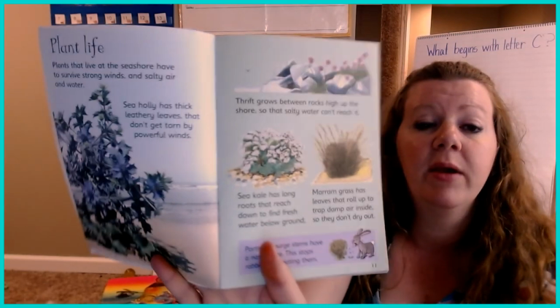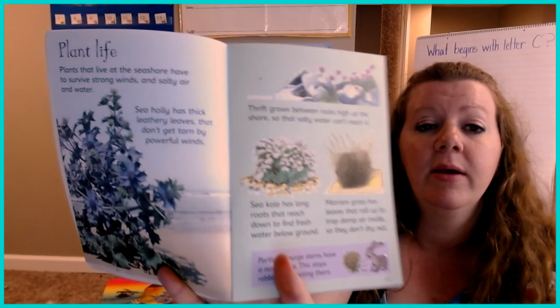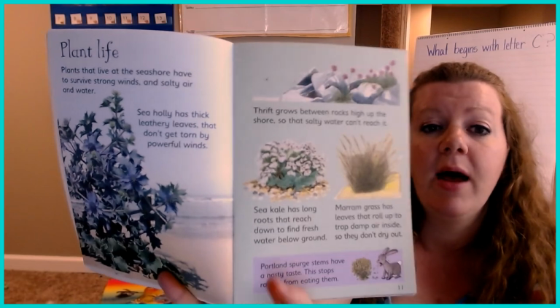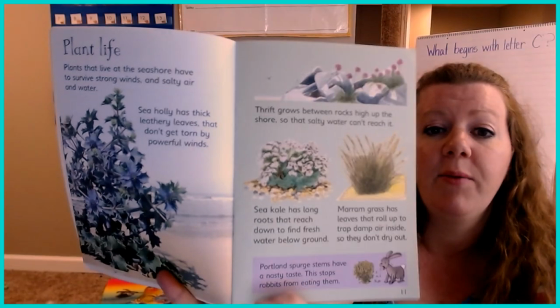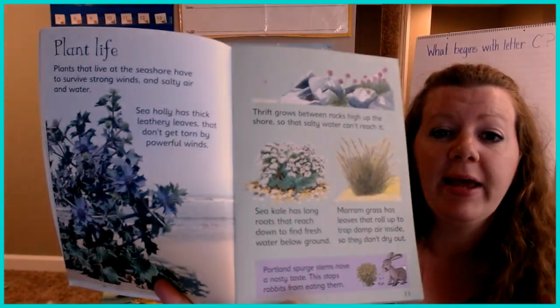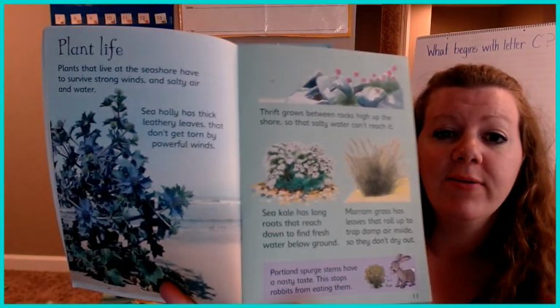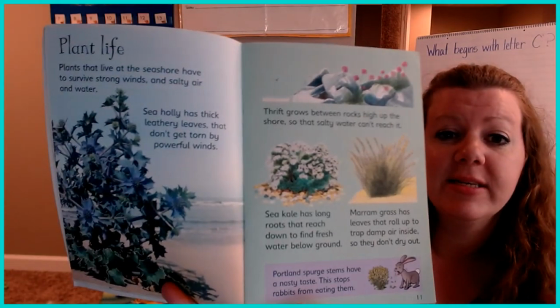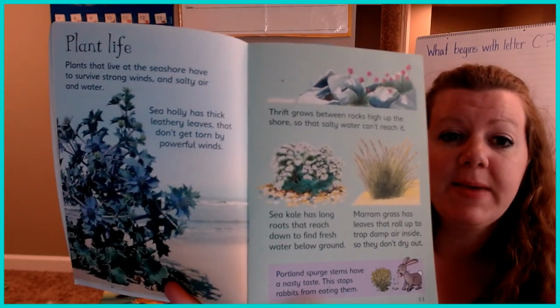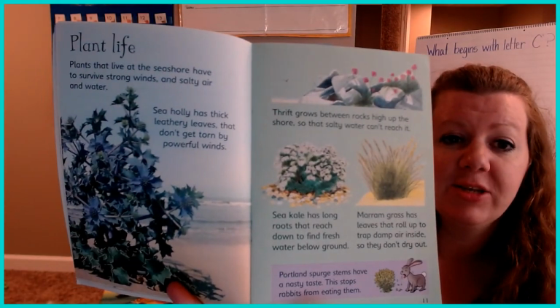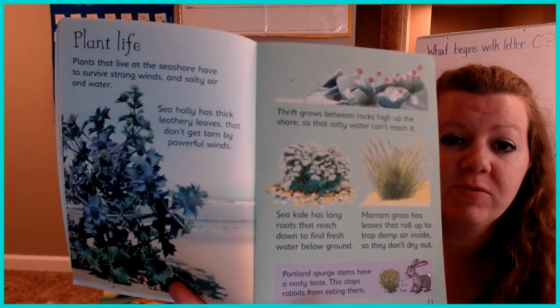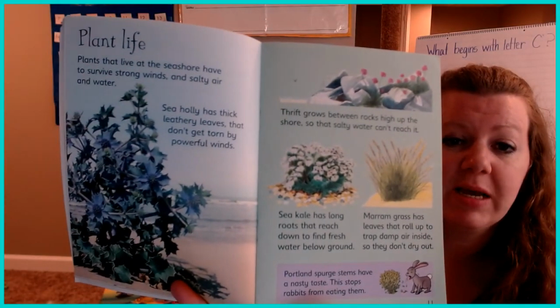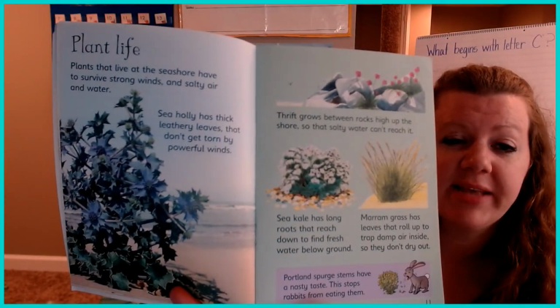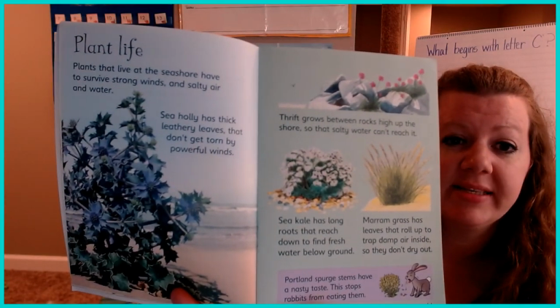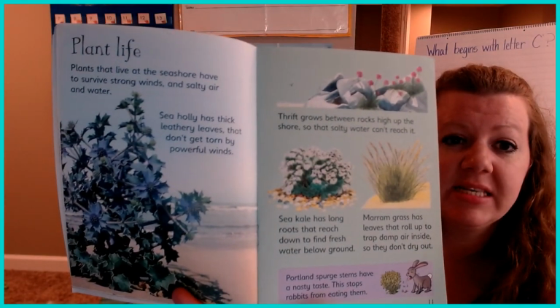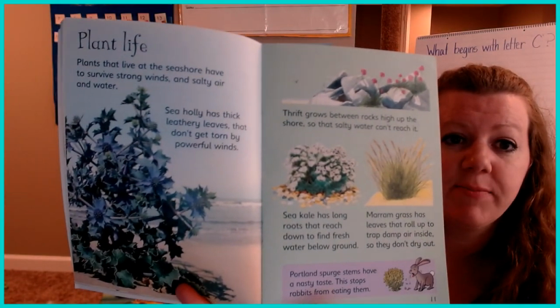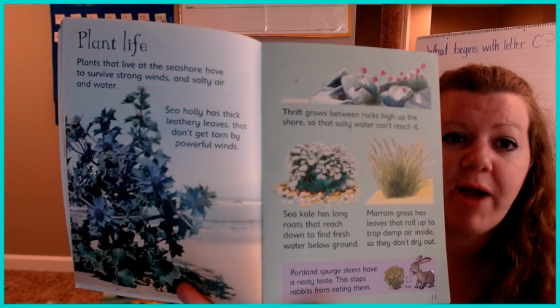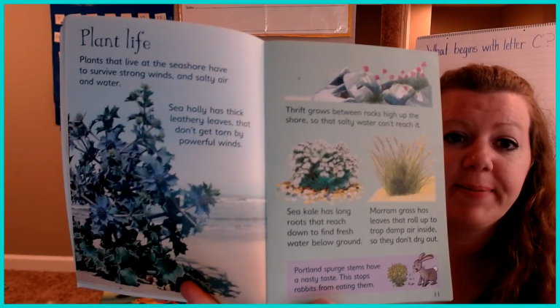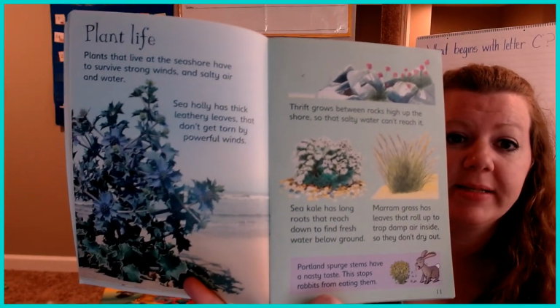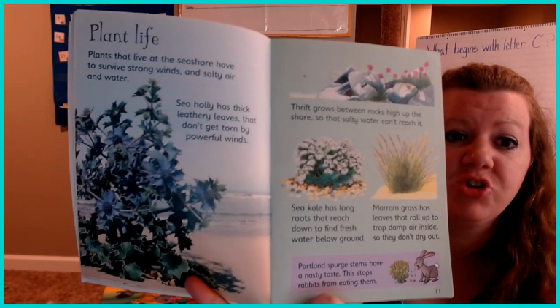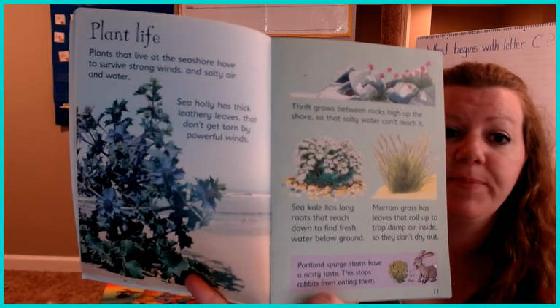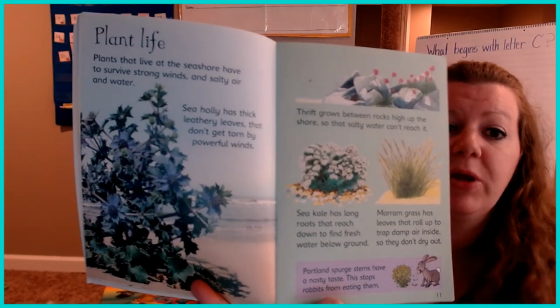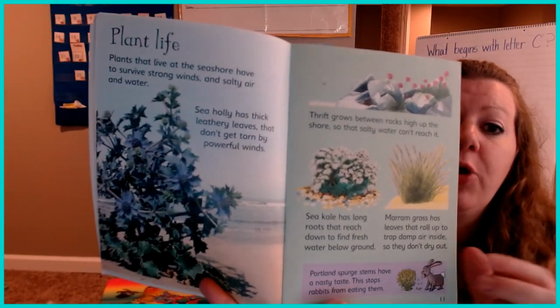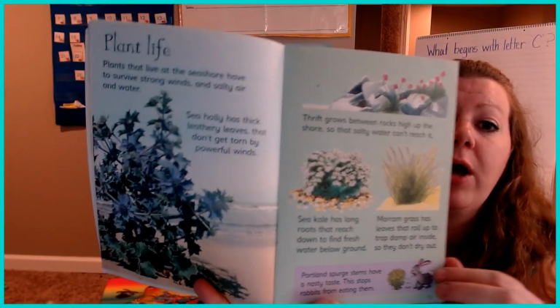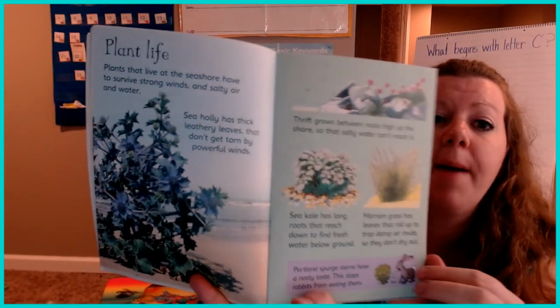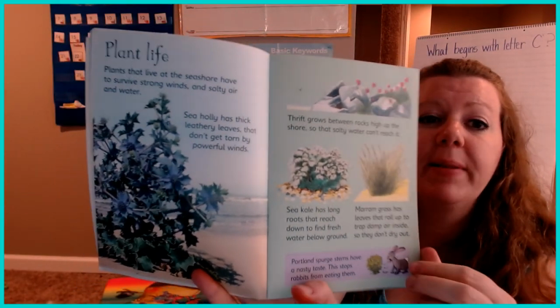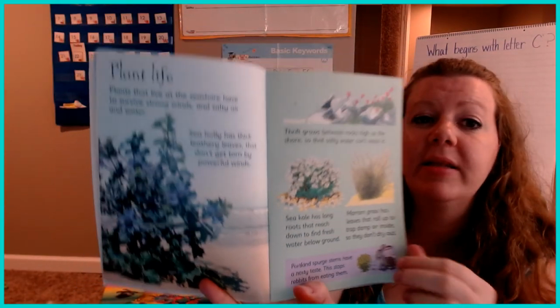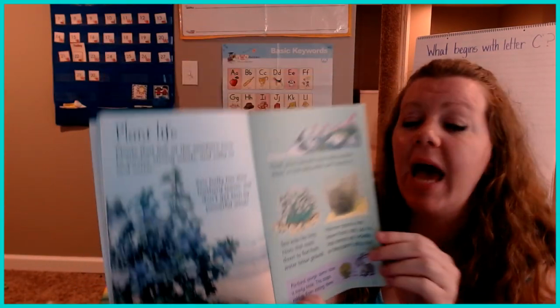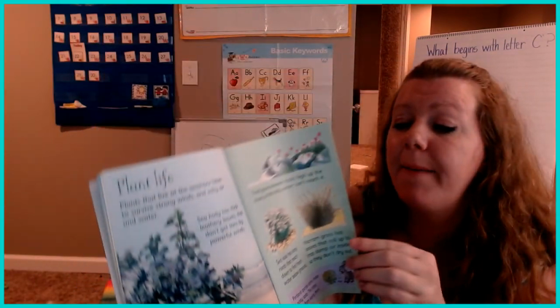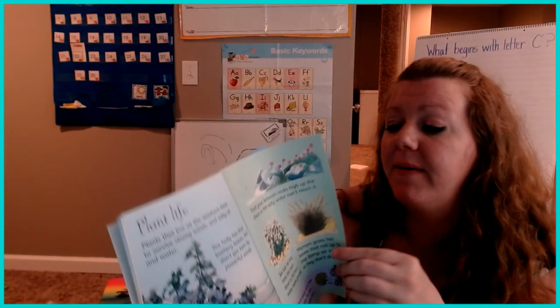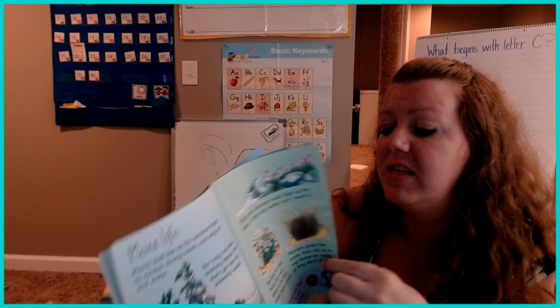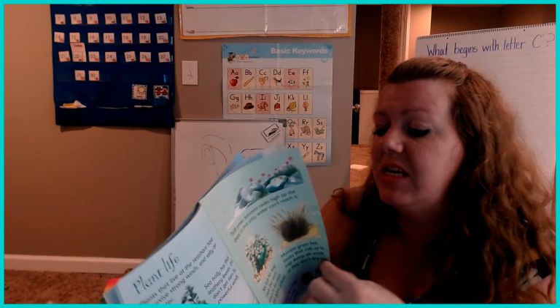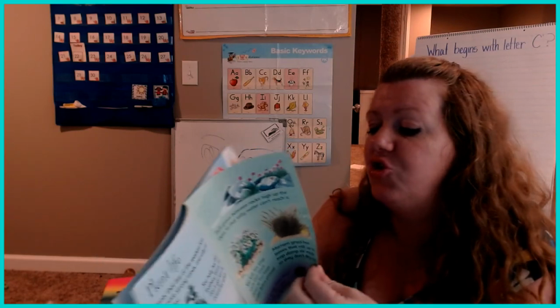When I go to the beach, sometimes I see some rabbits jumping along up at the top of the seashore.